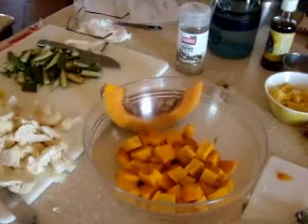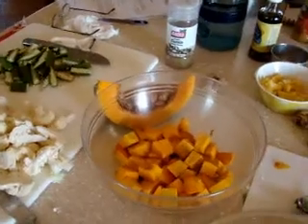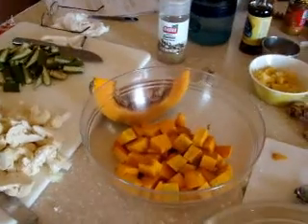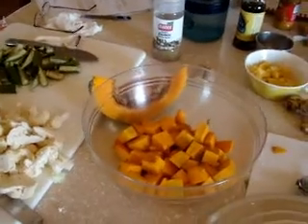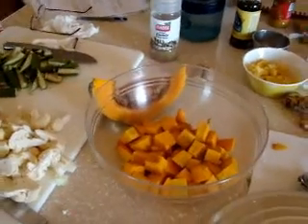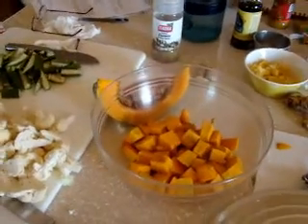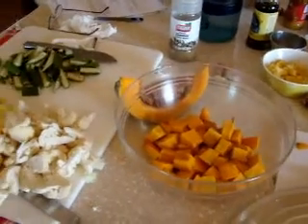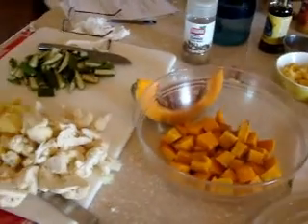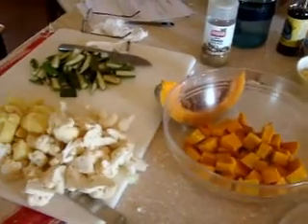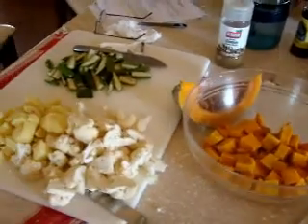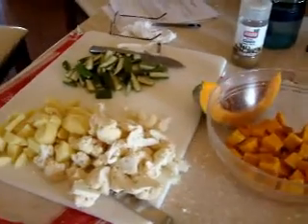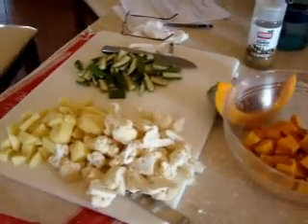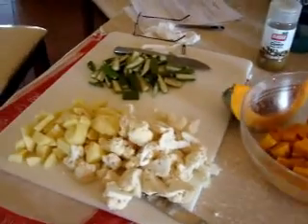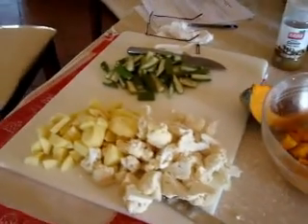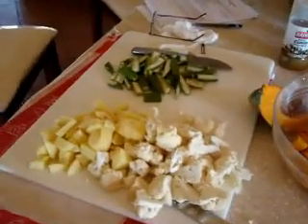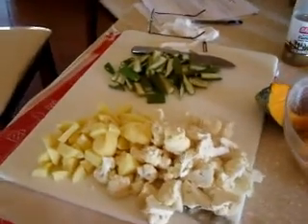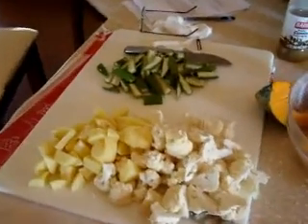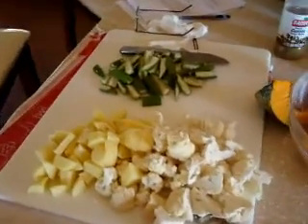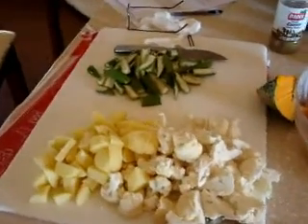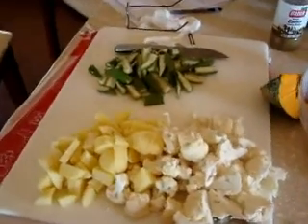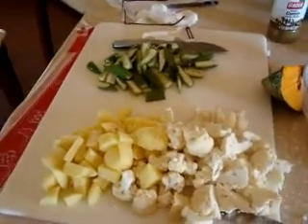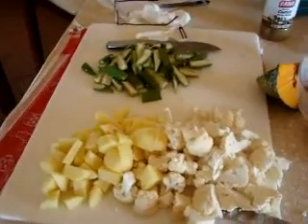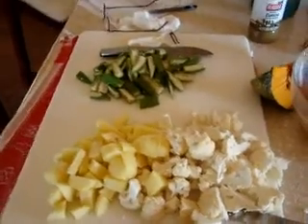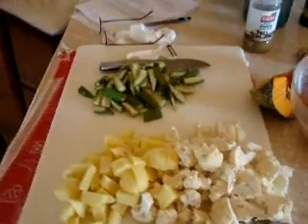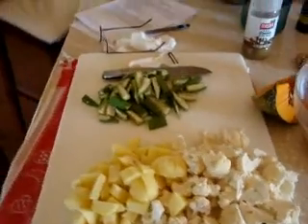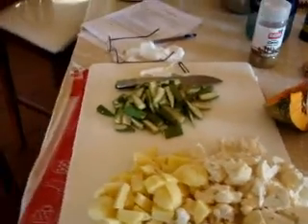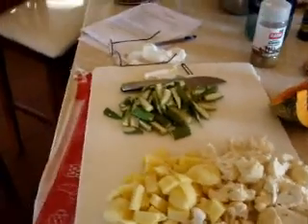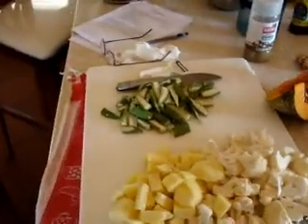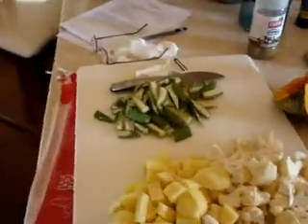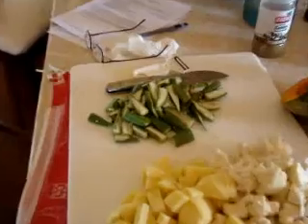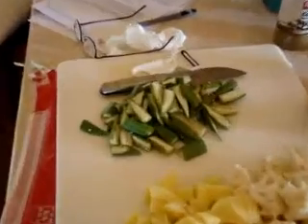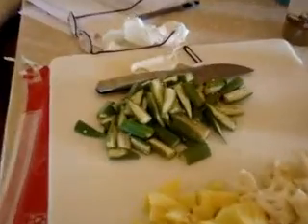We have the pumpkin, the cauliflower, potato, and the okra.